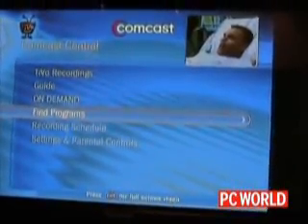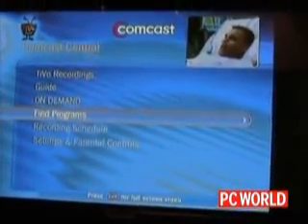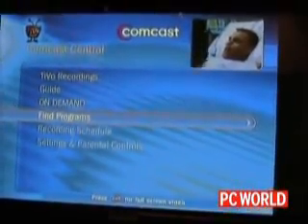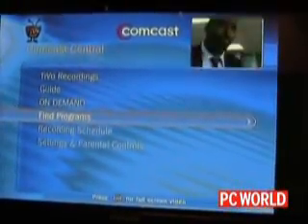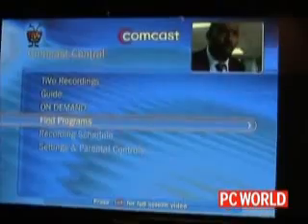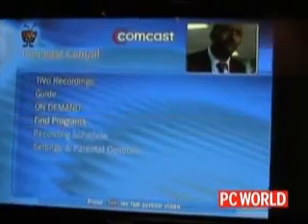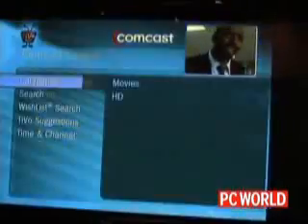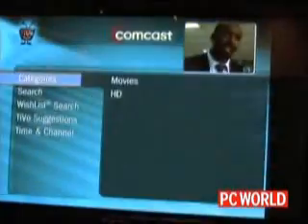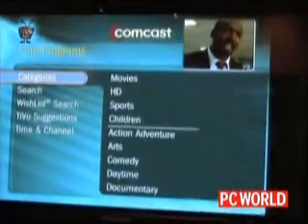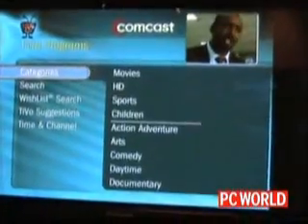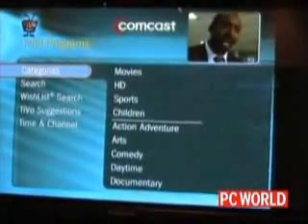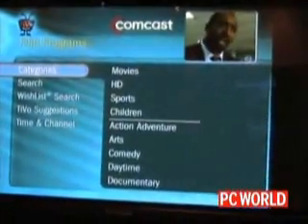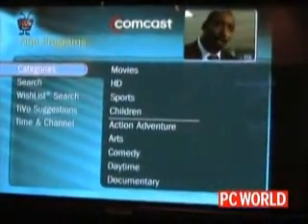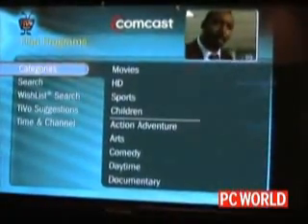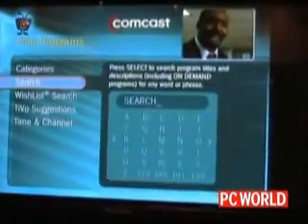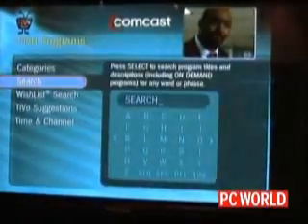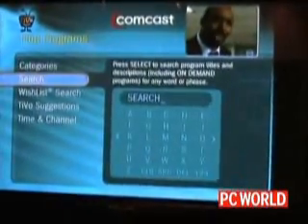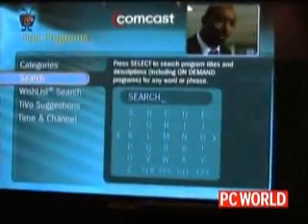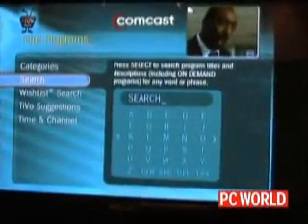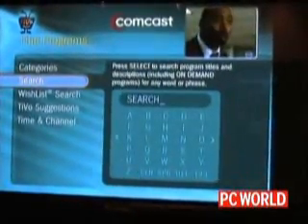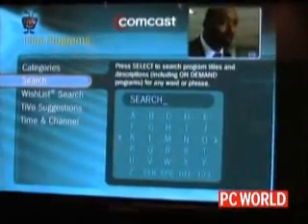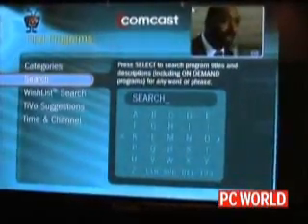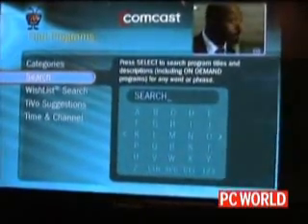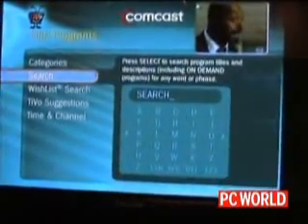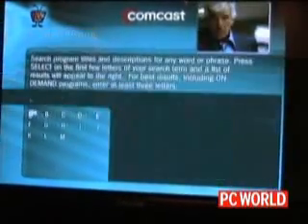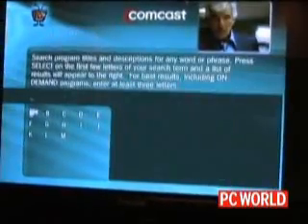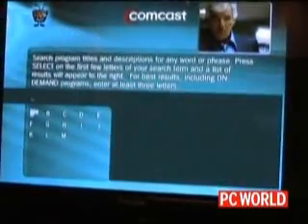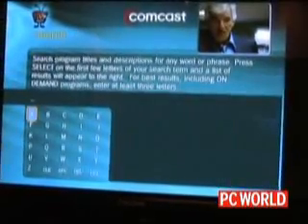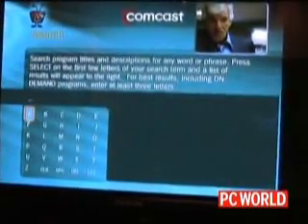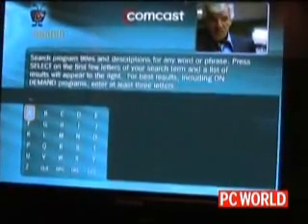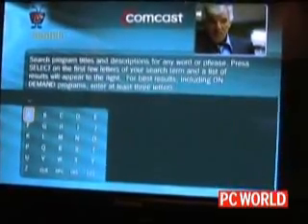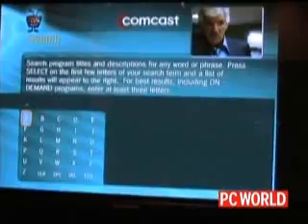So if I go in and do a search, we now have a search which searches across titles, episode titles, and descriptions.